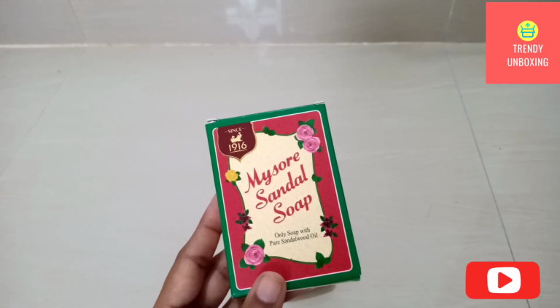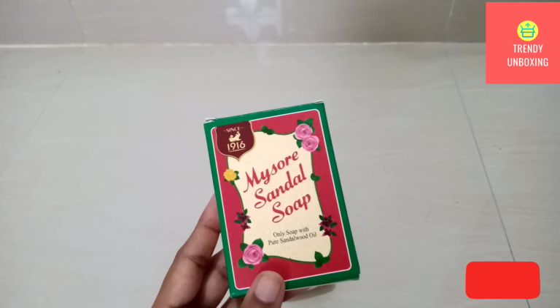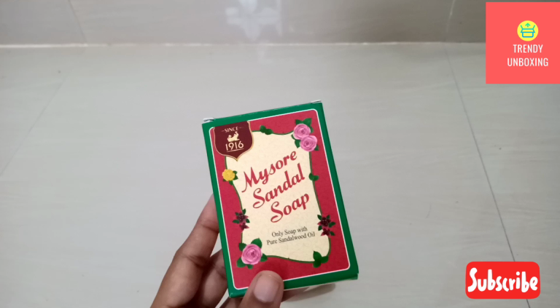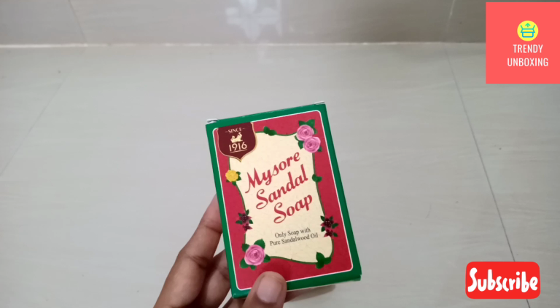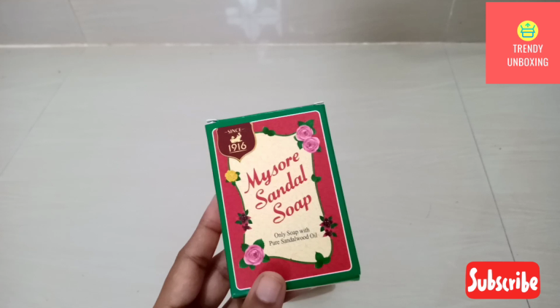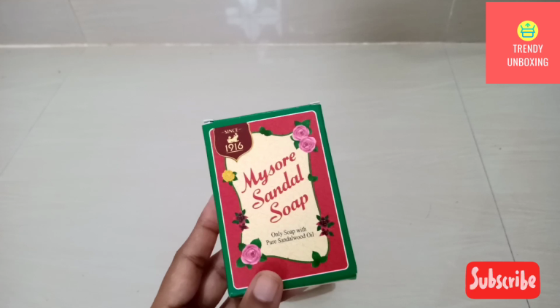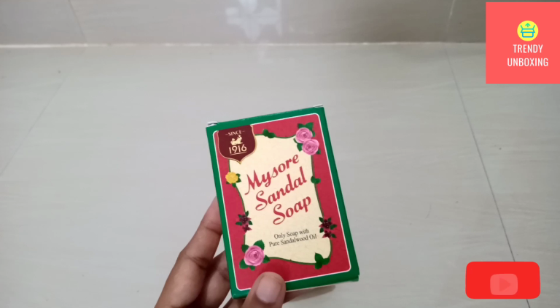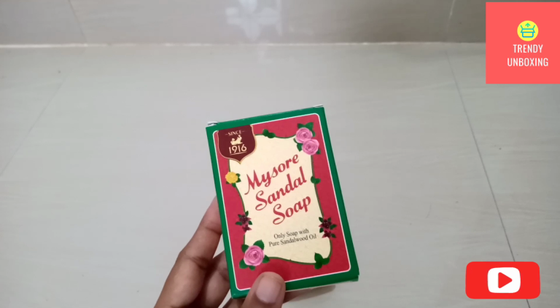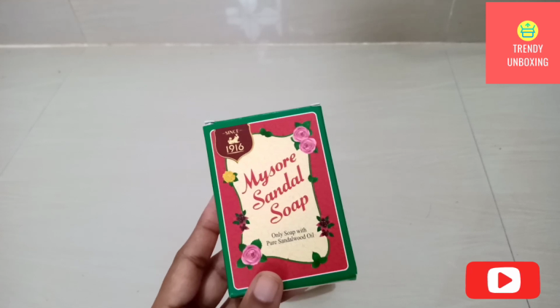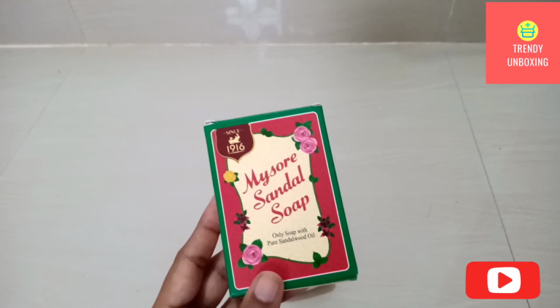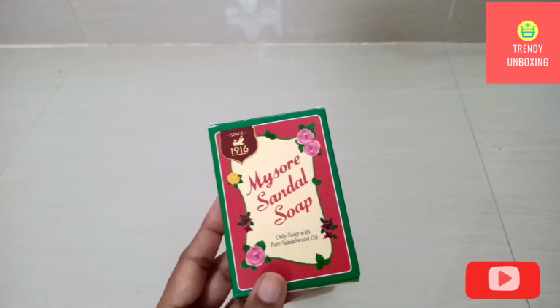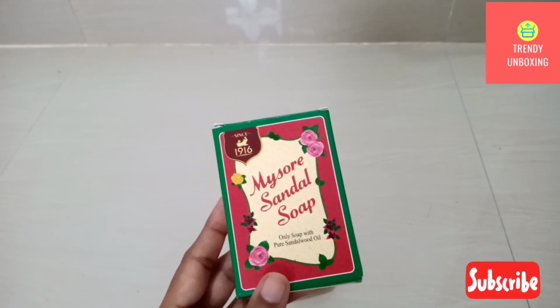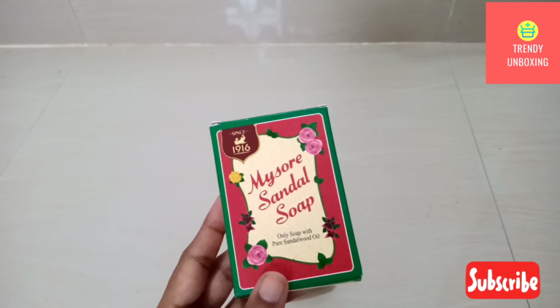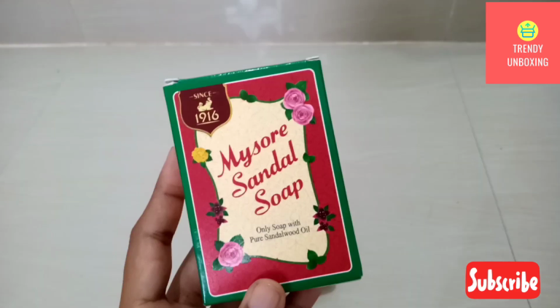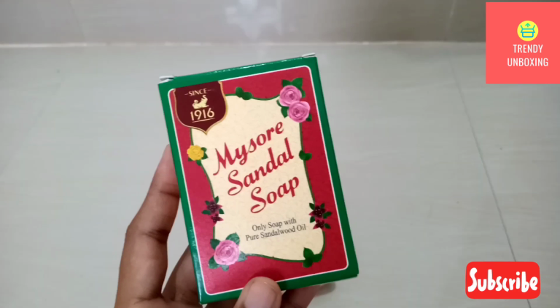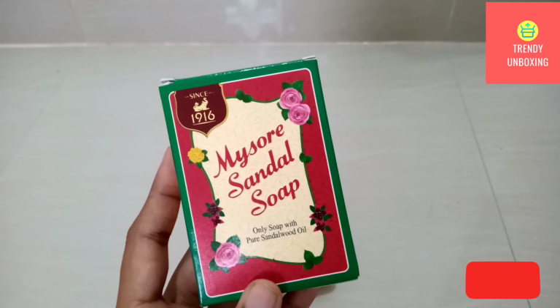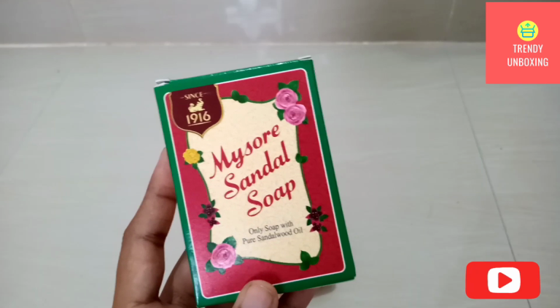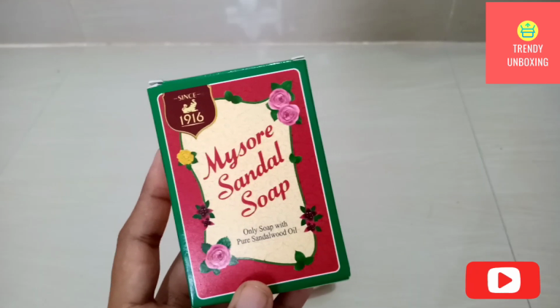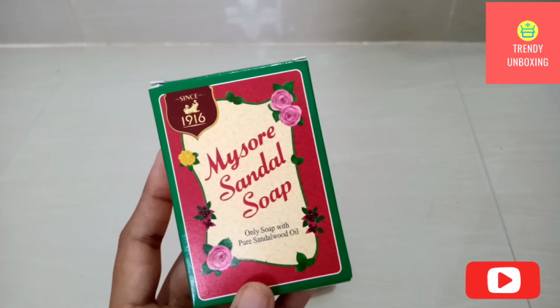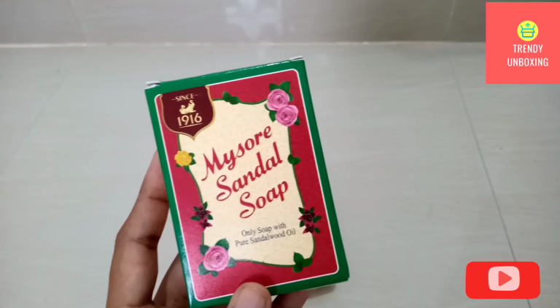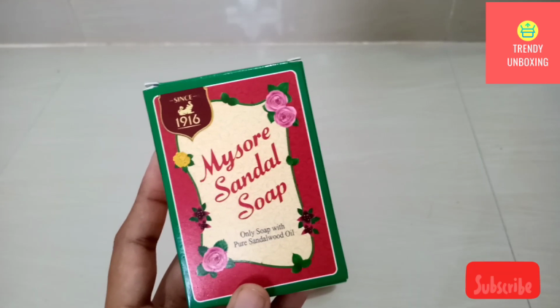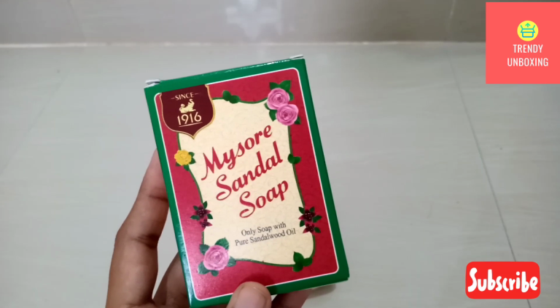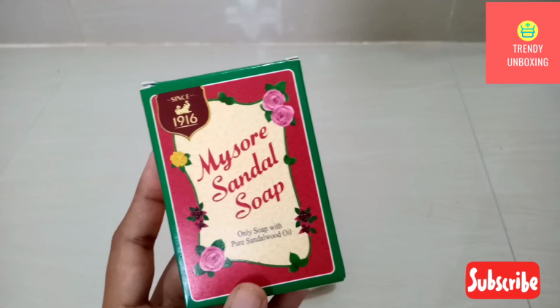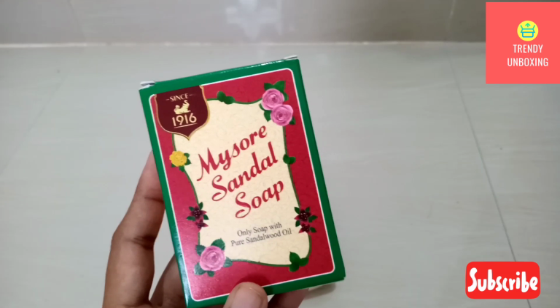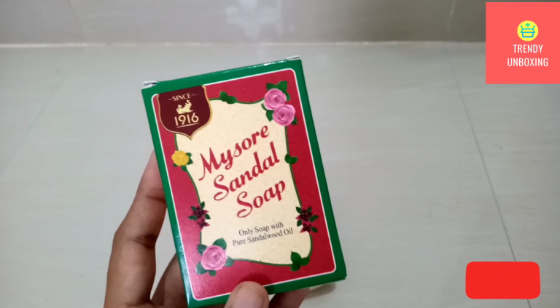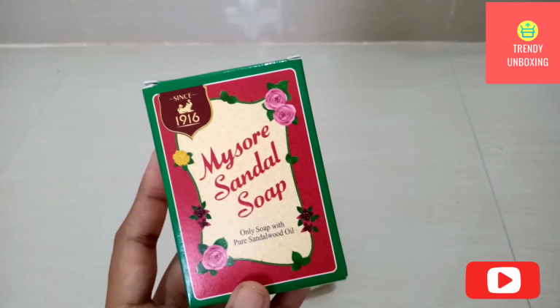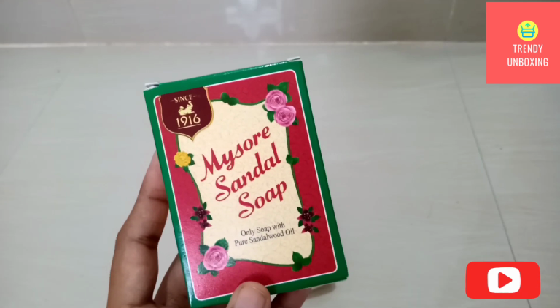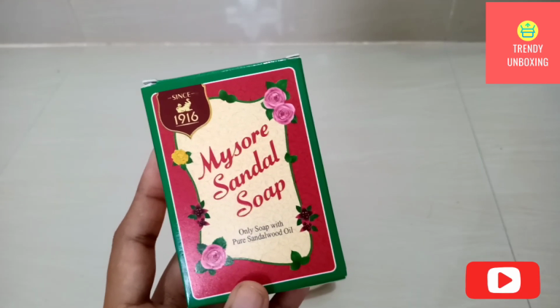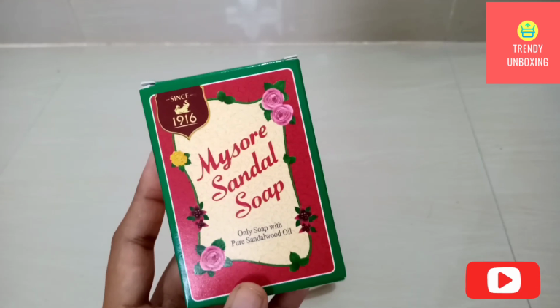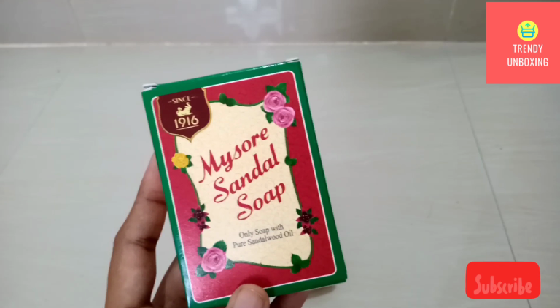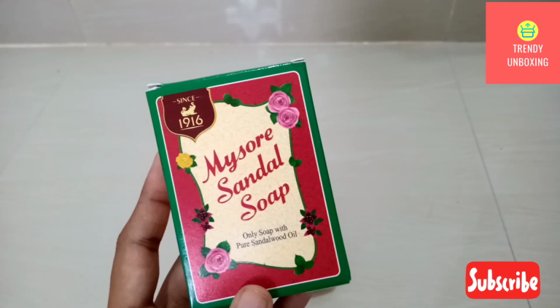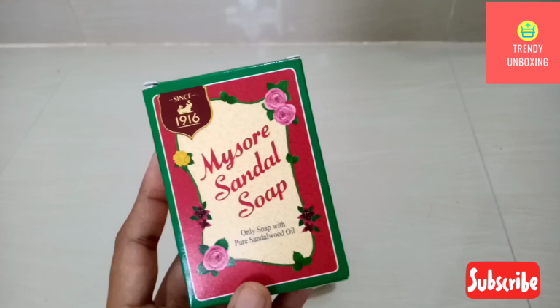When I started using Mysore Sandal Soap, I noticed that the pimple marks on my face got vanished. The soap lasted for about one month and fifteen days.